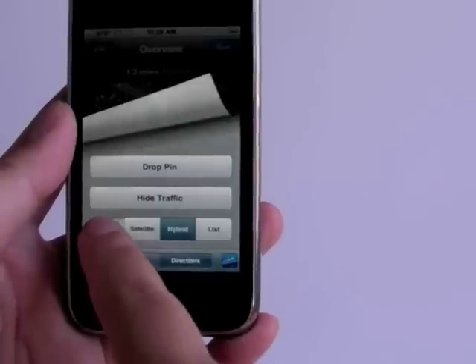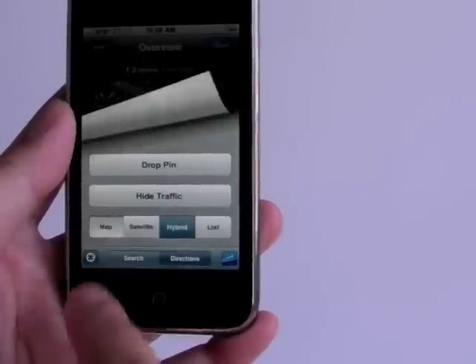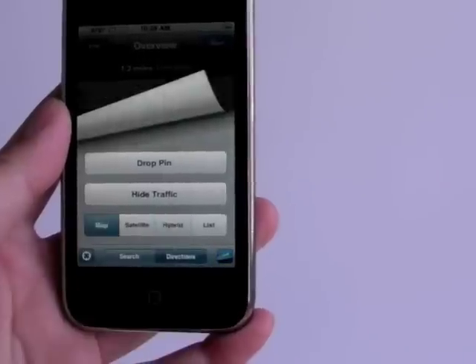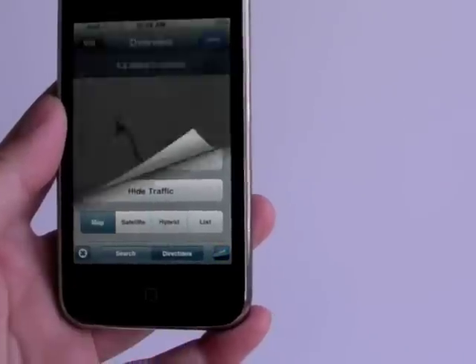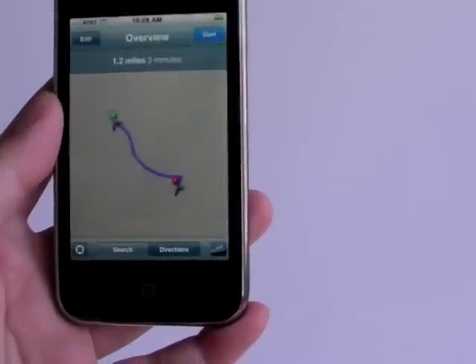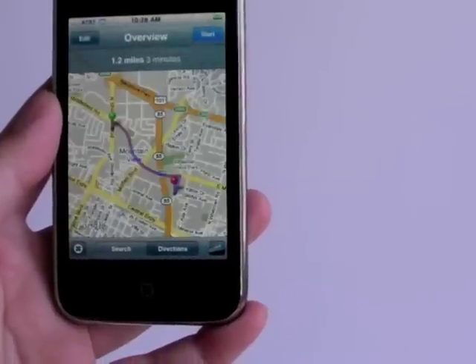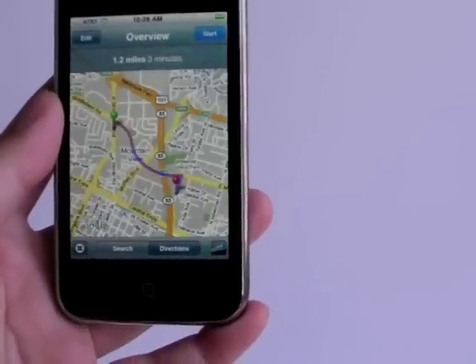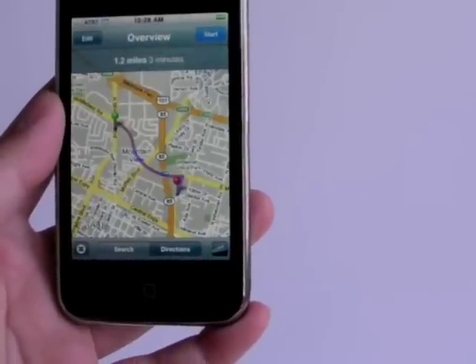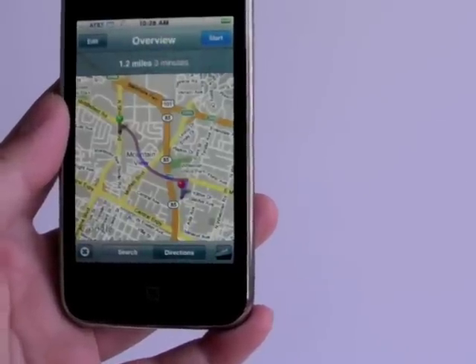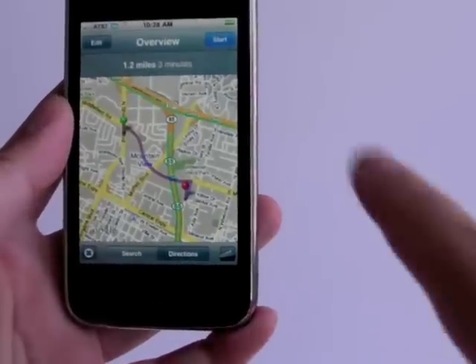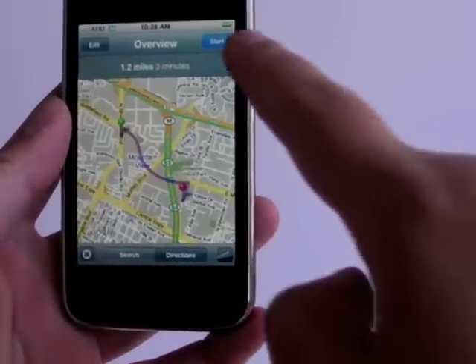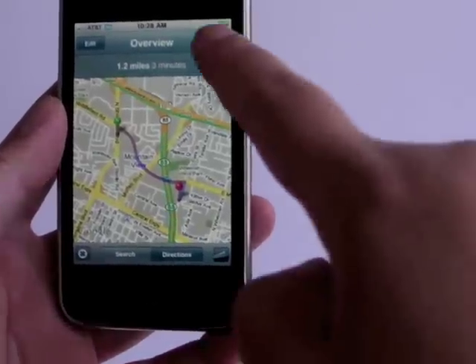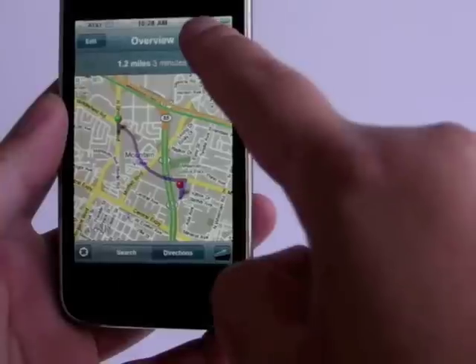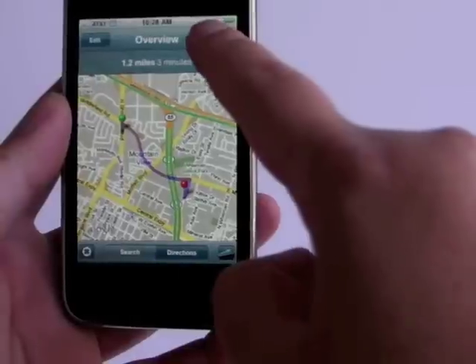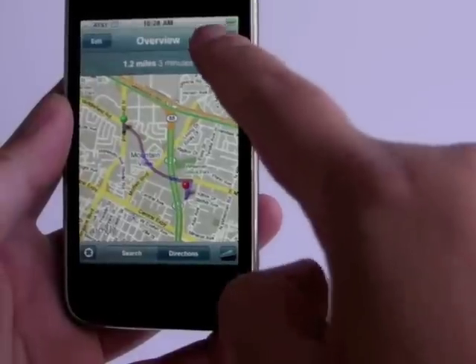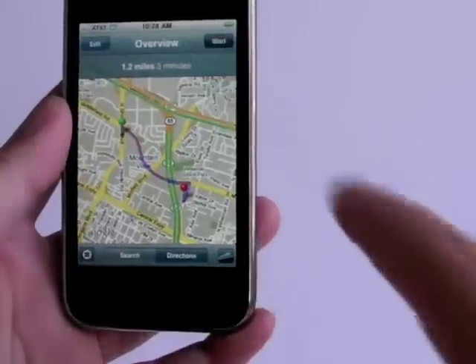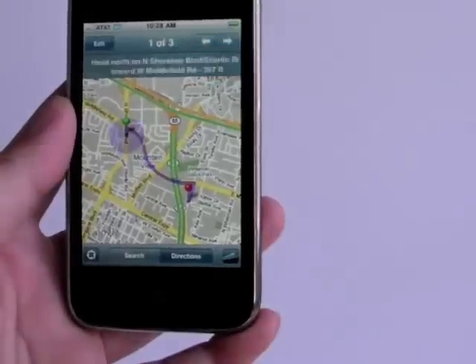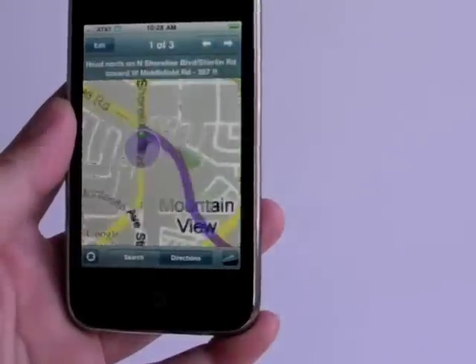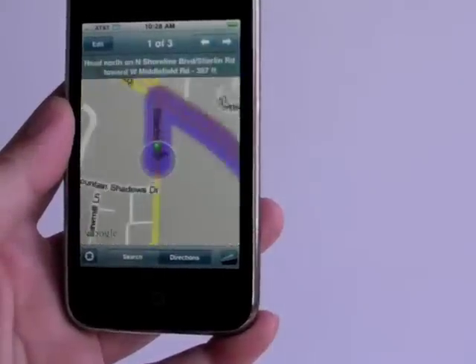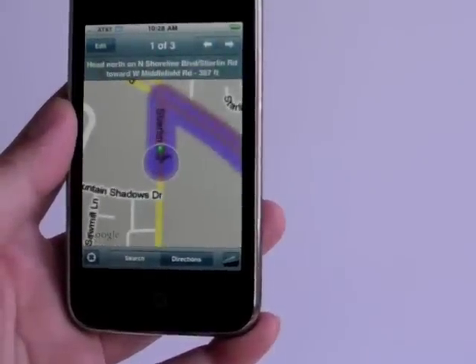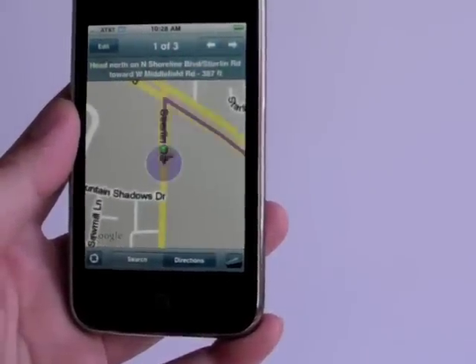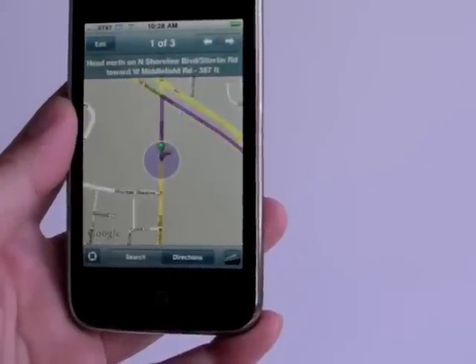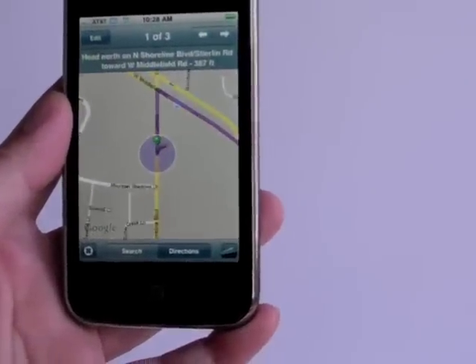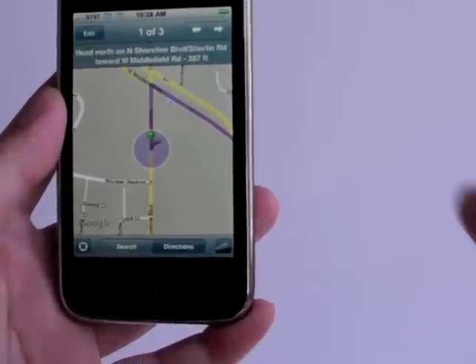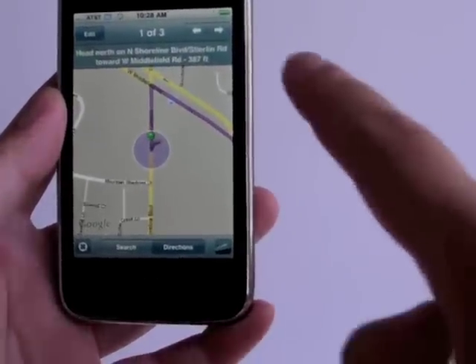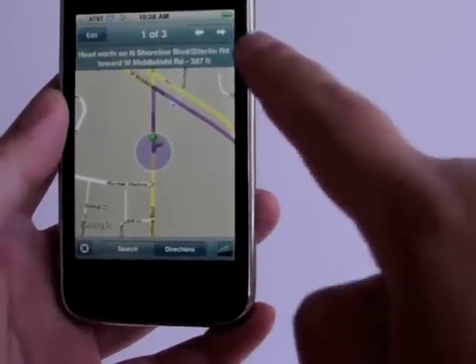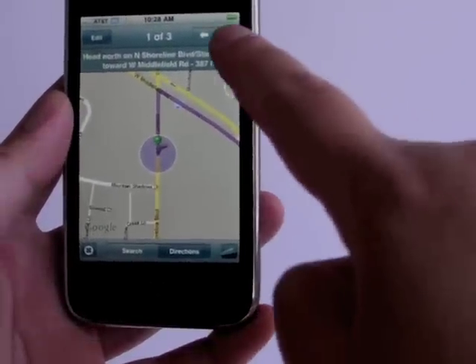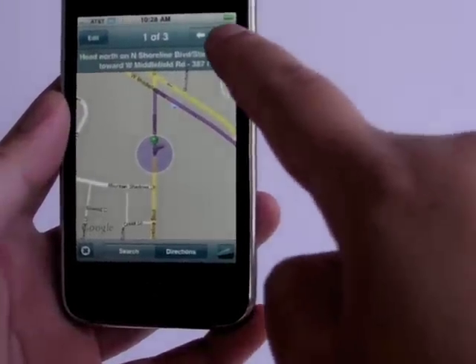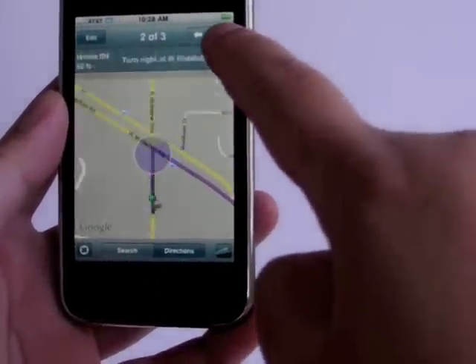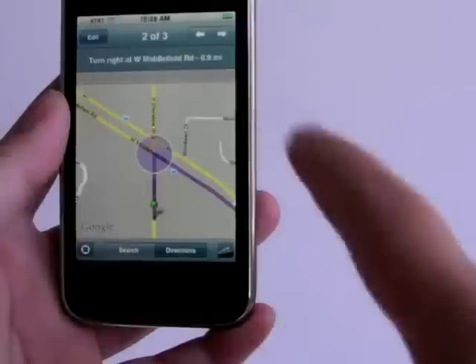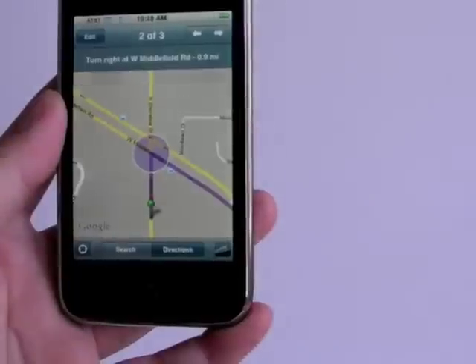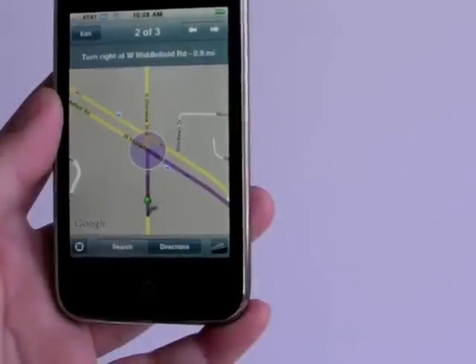This is speed over 3G, not Wi-Fi. And you can see the turn-by-turn directions here.